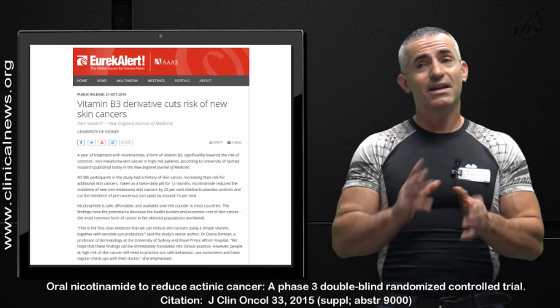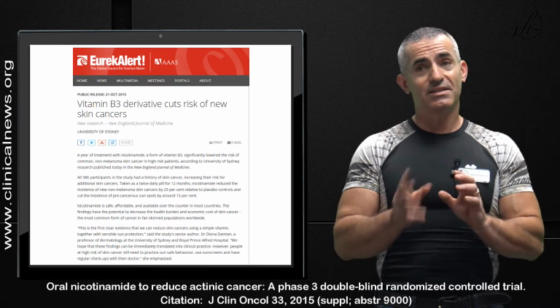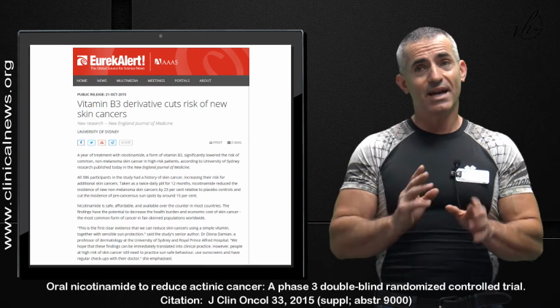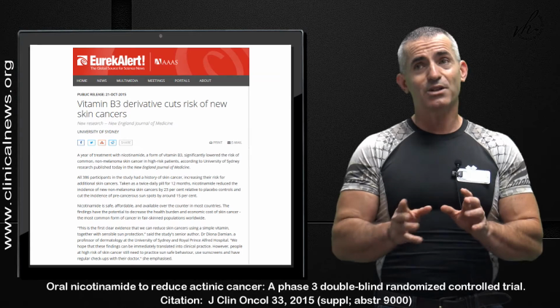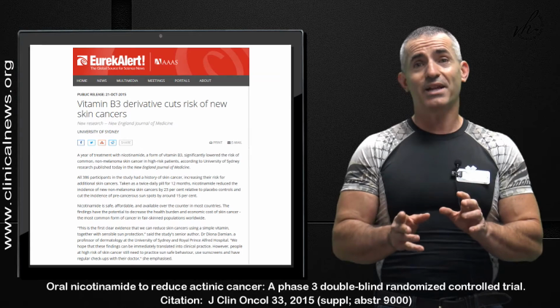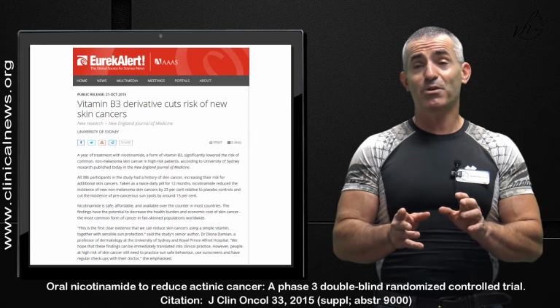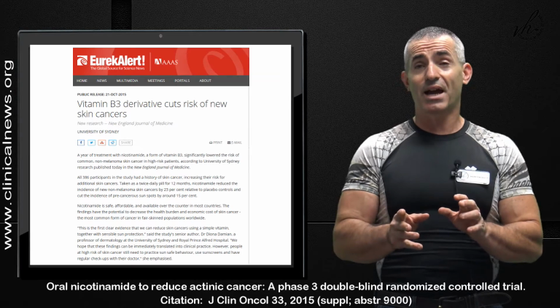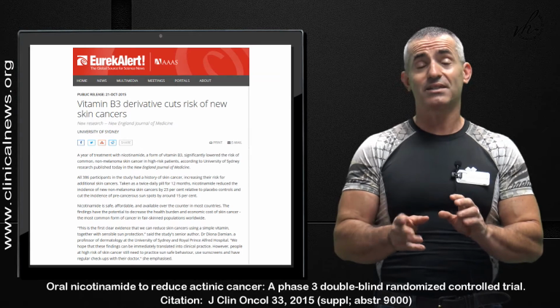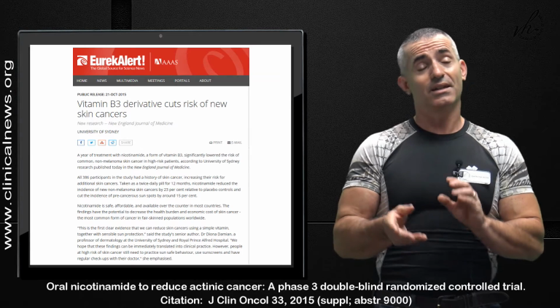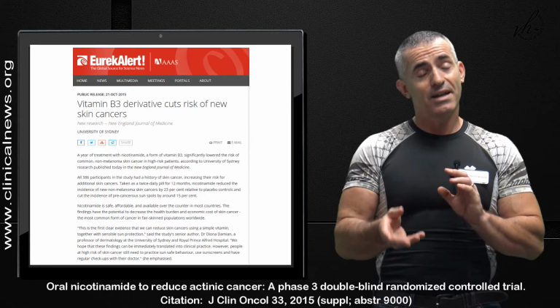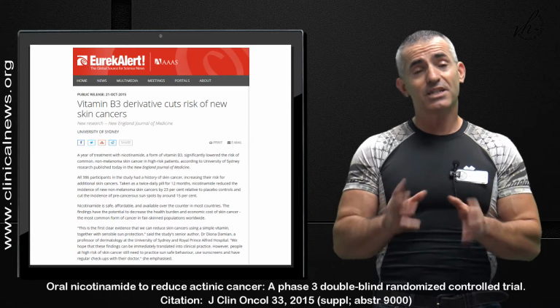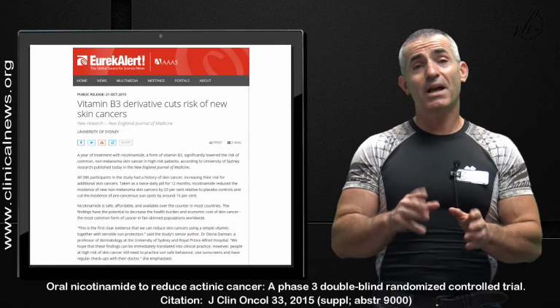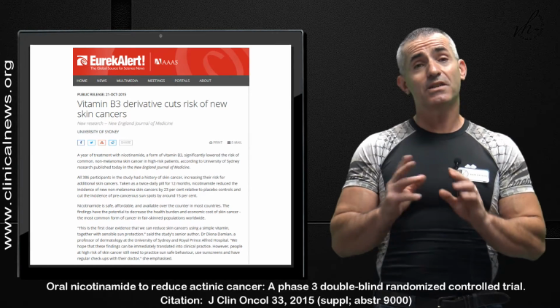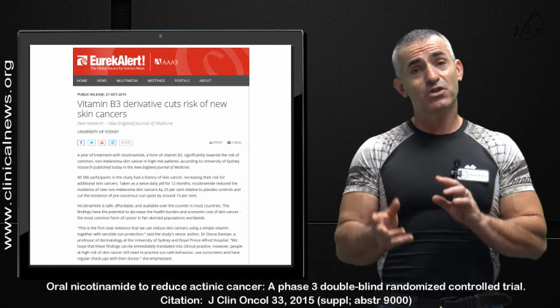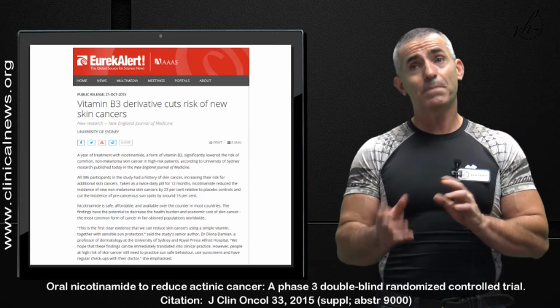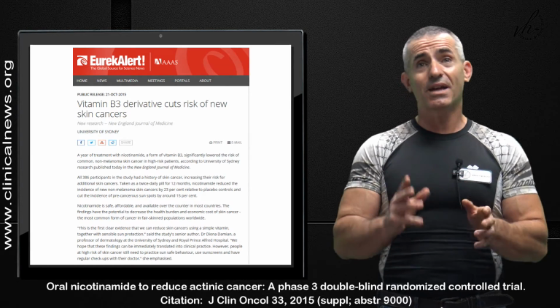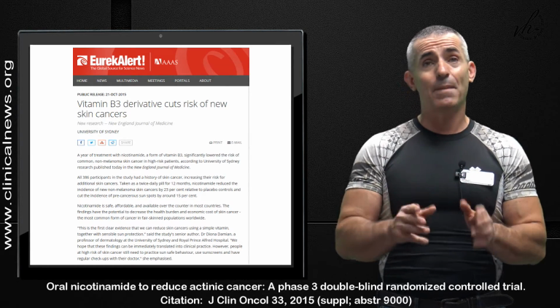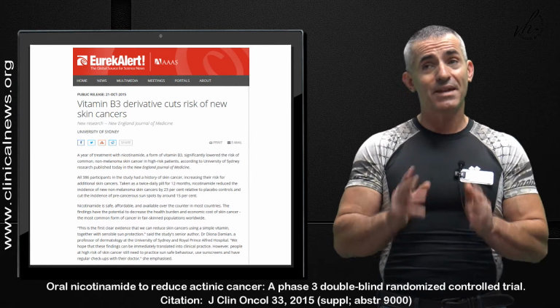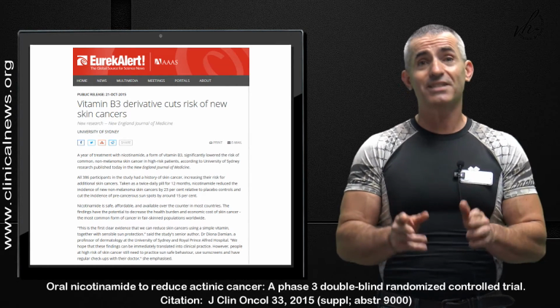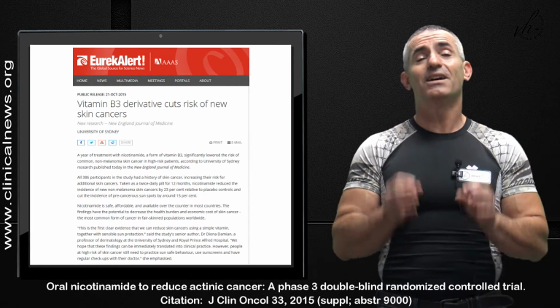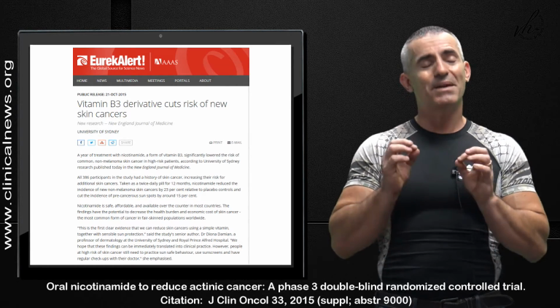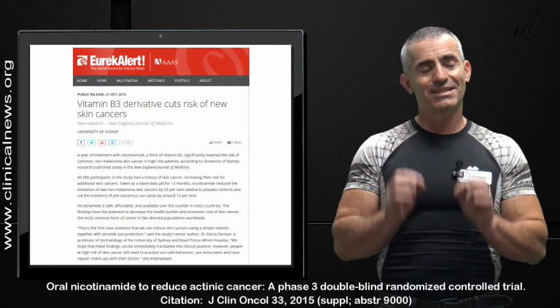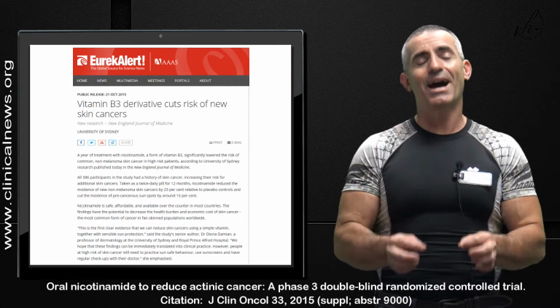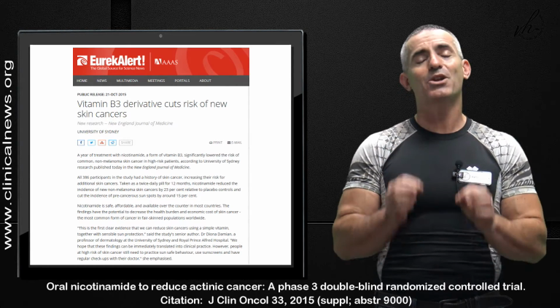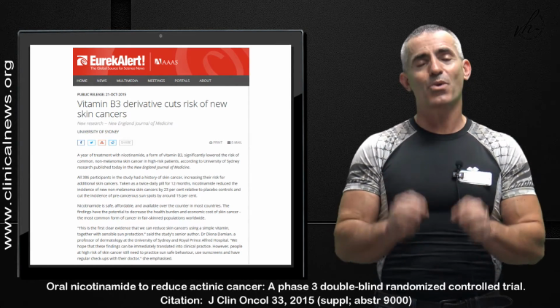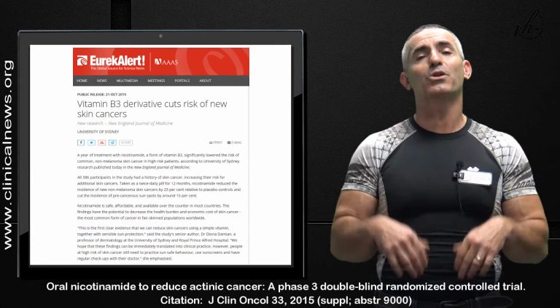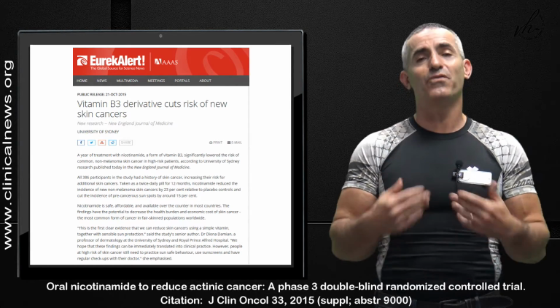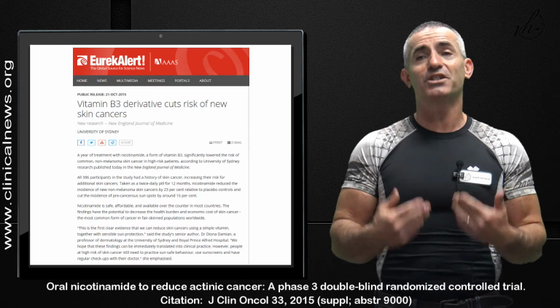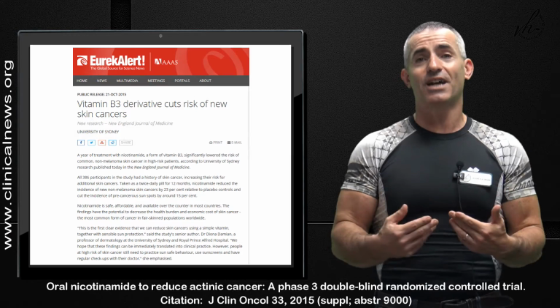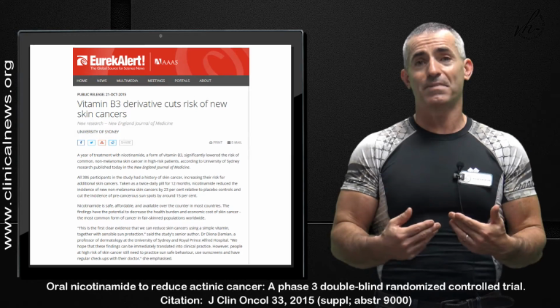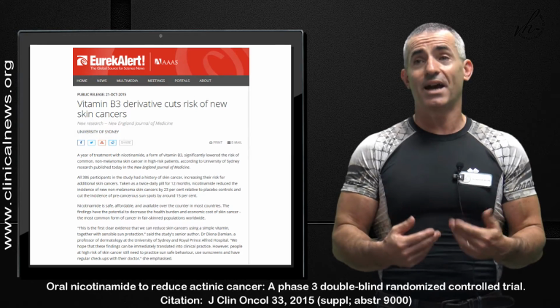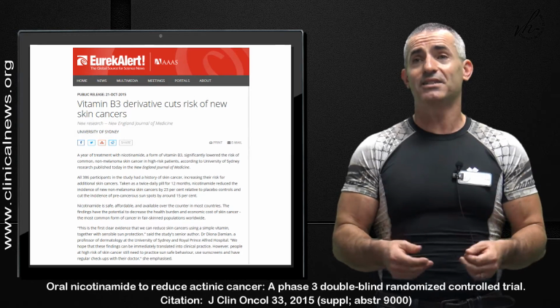Keep in mind, this is not just standard niacin. Inexpensive, cheap, and common, yes, but it is not your regular flushing type niacin.